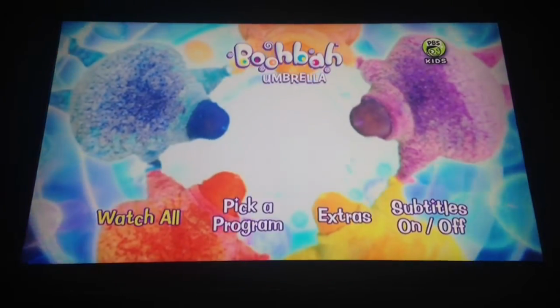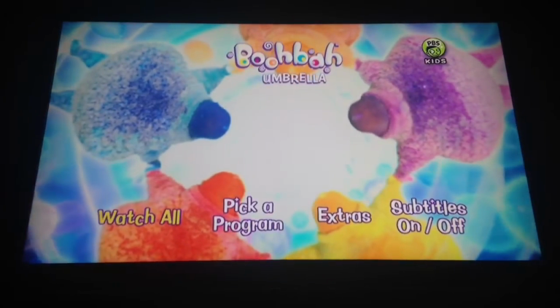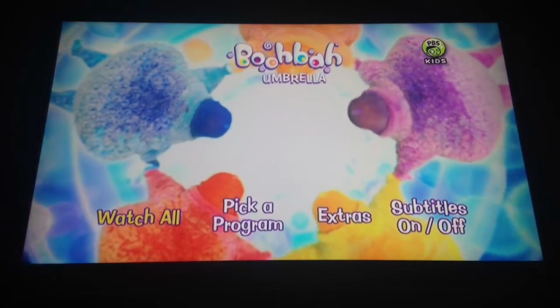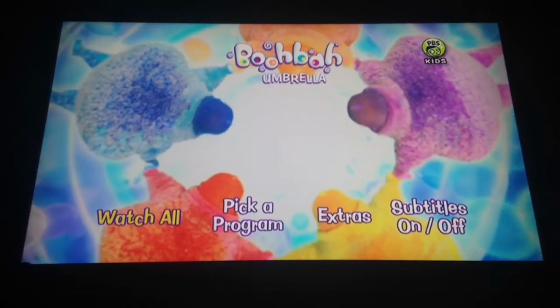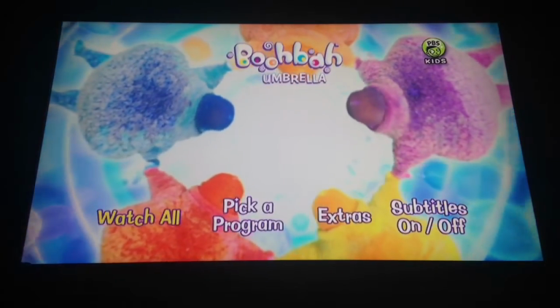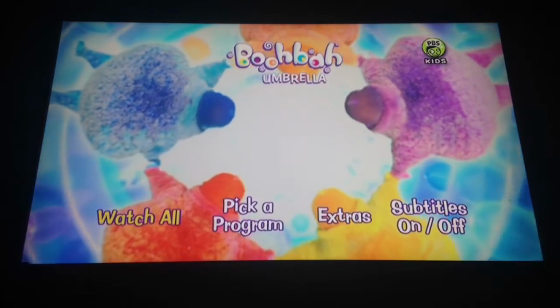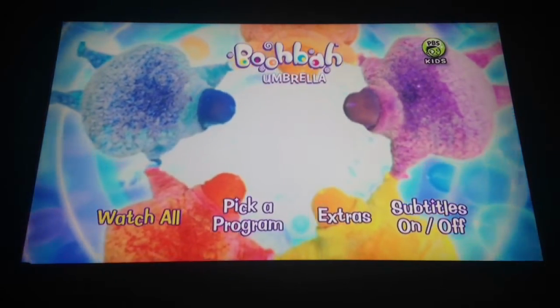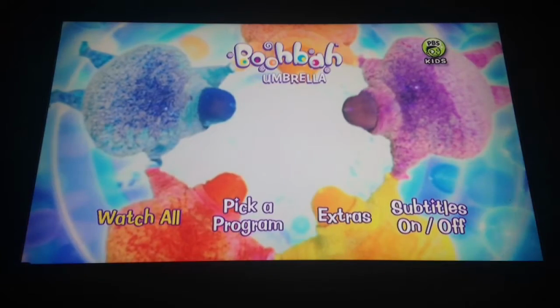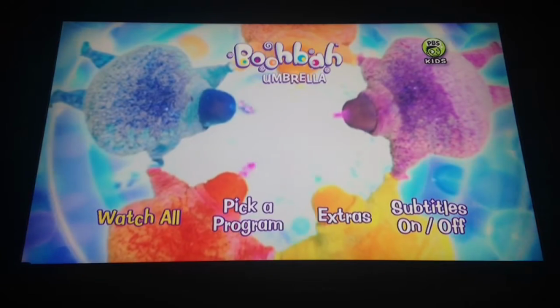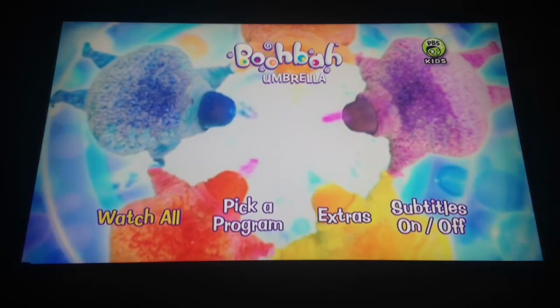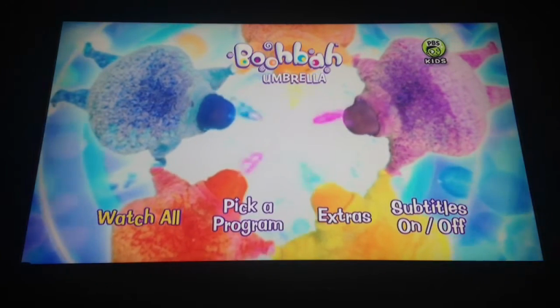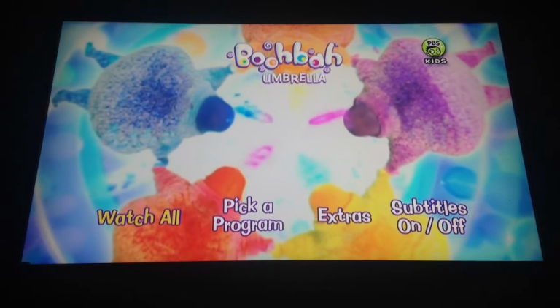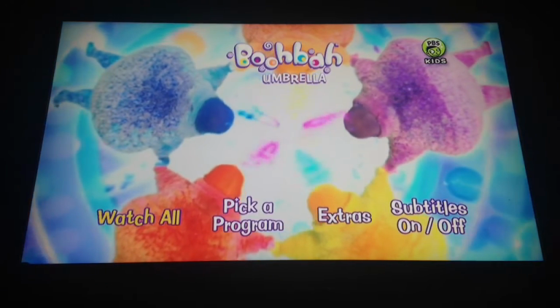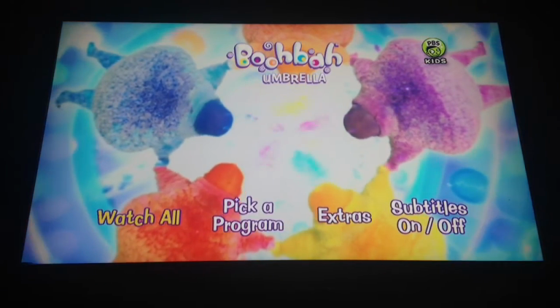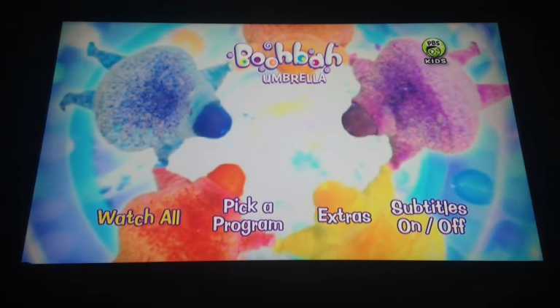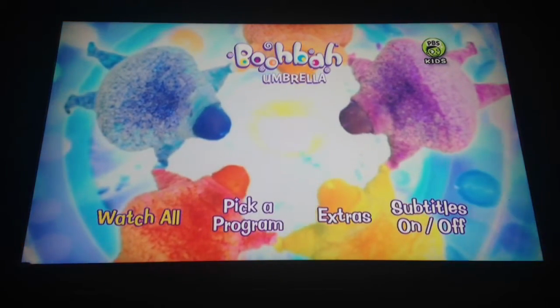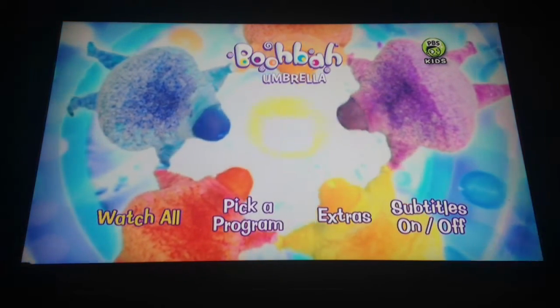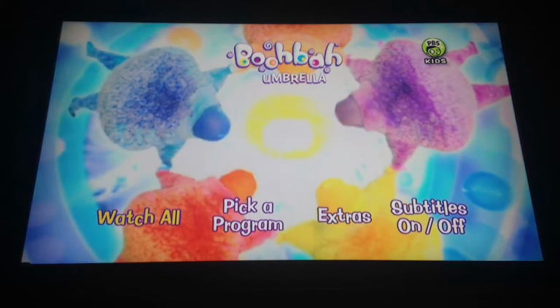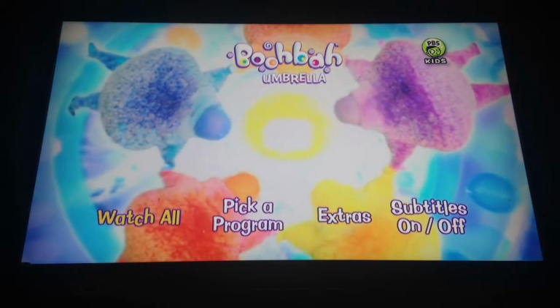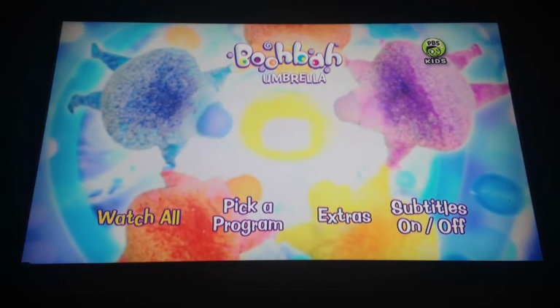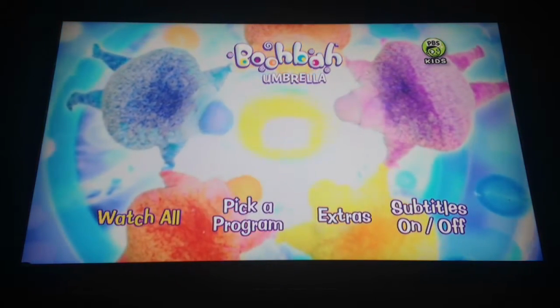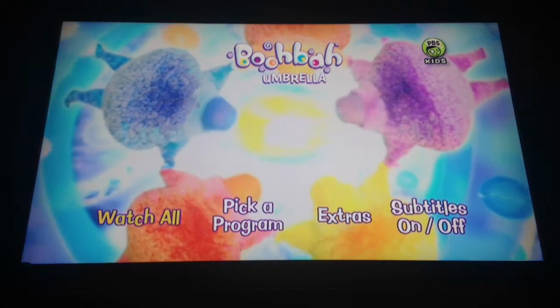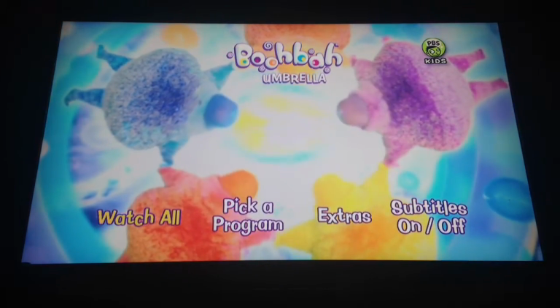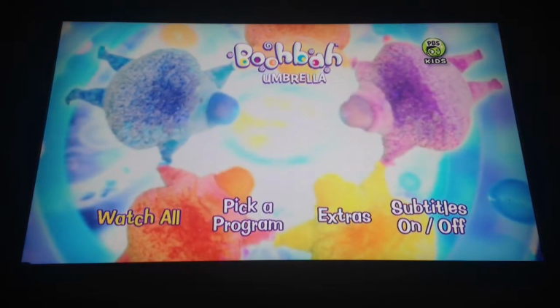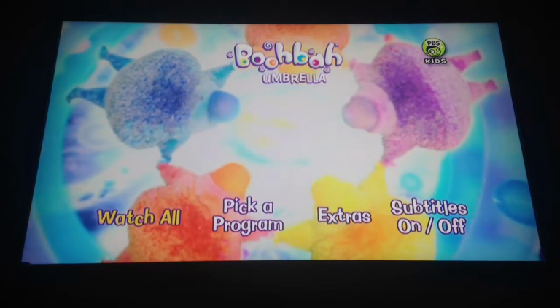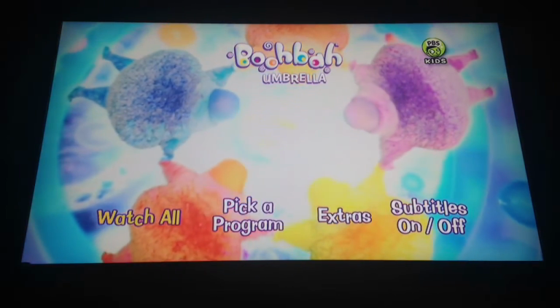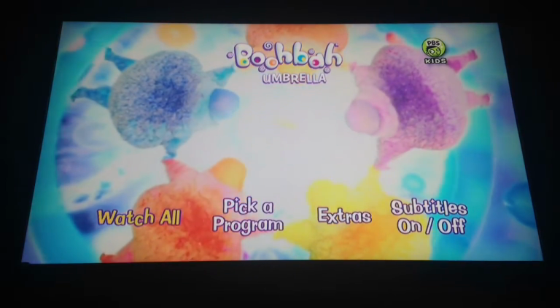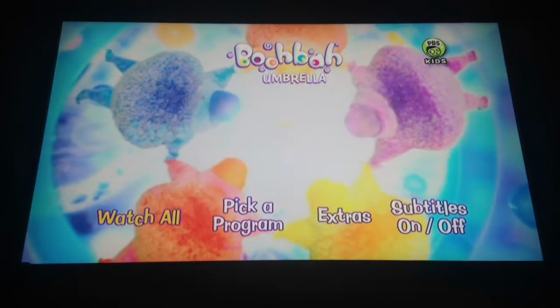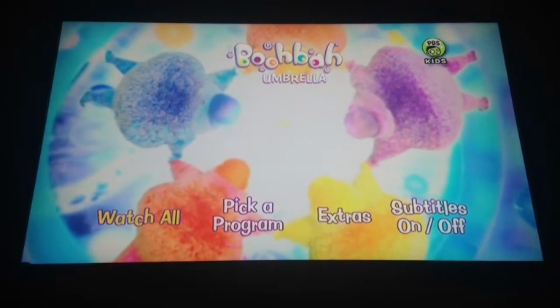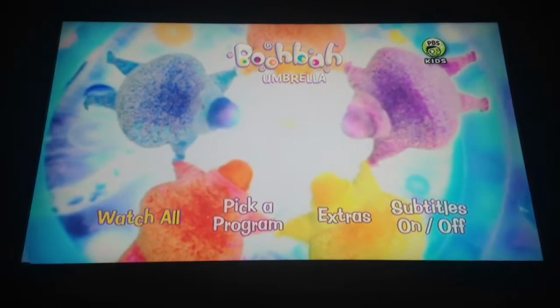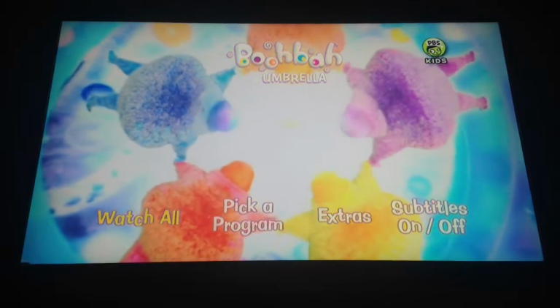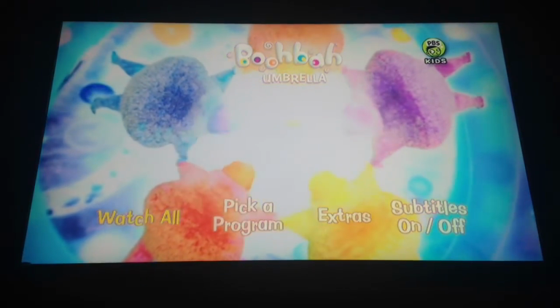Hi everyone. I'm going to be doing a menu walkthrough for the BooBot Umbrella DVD.